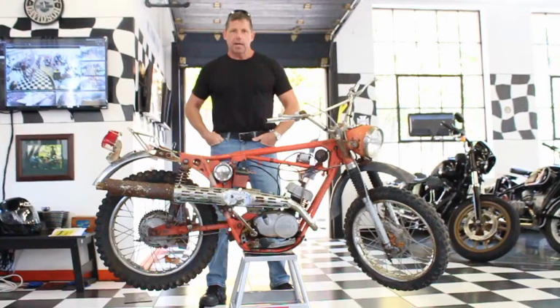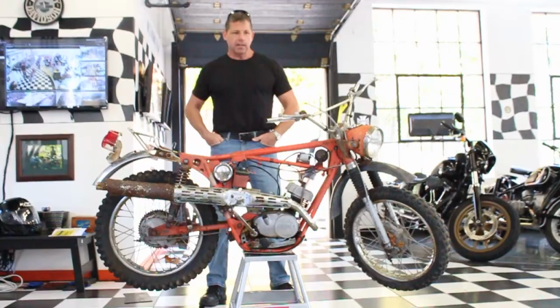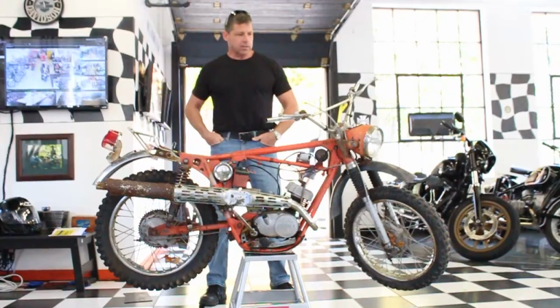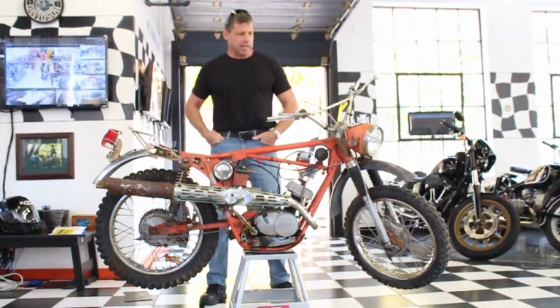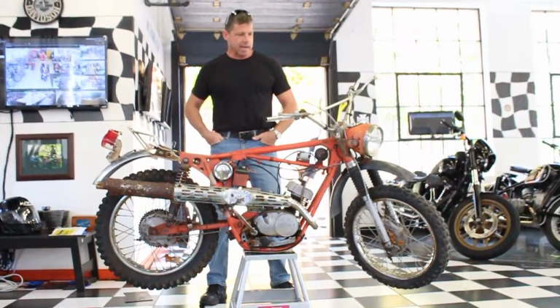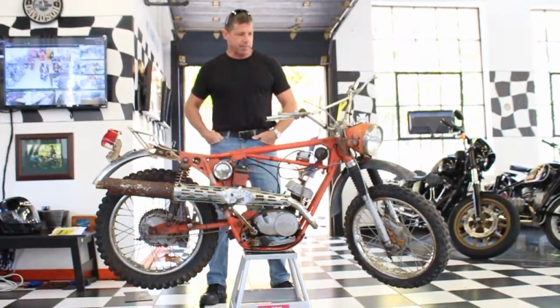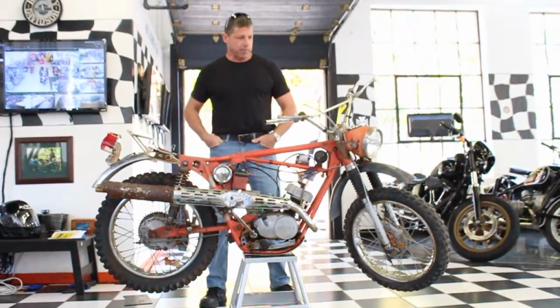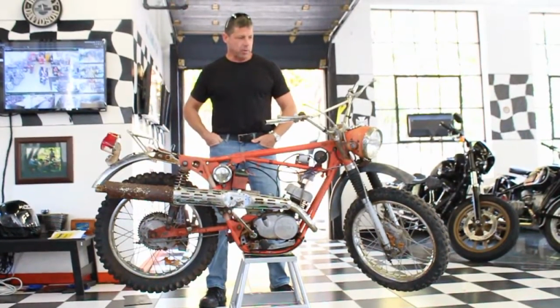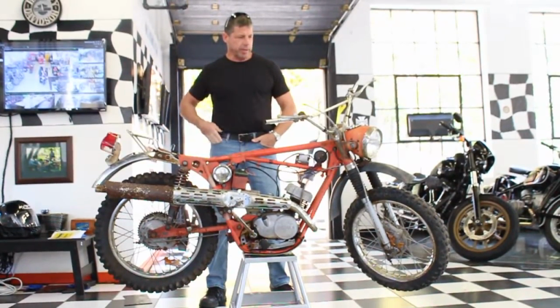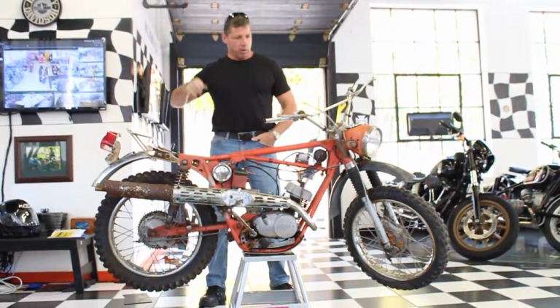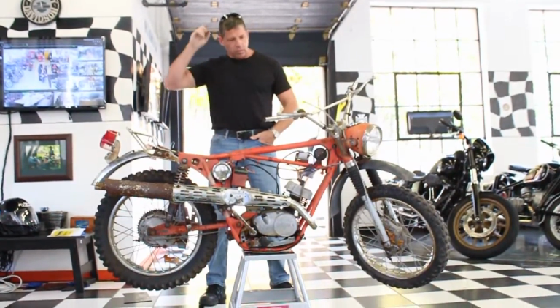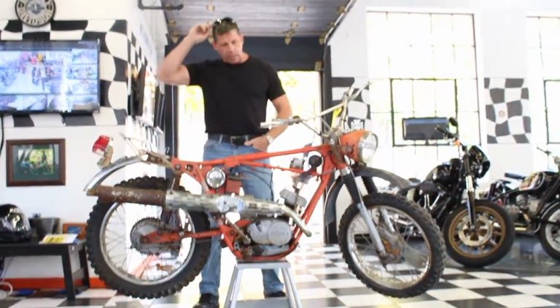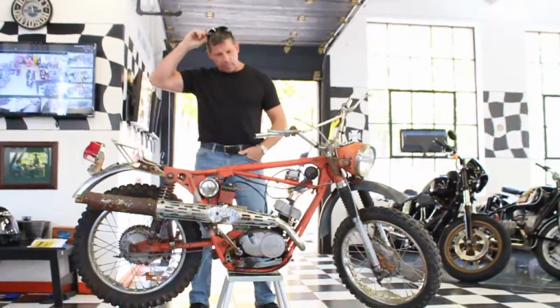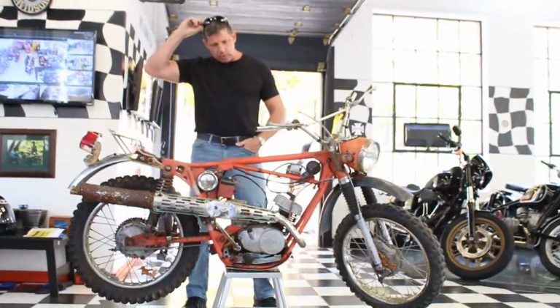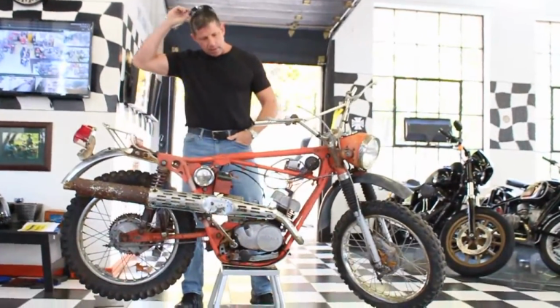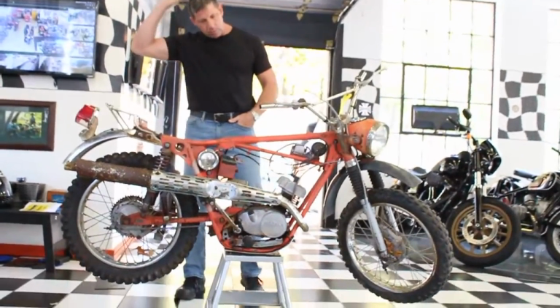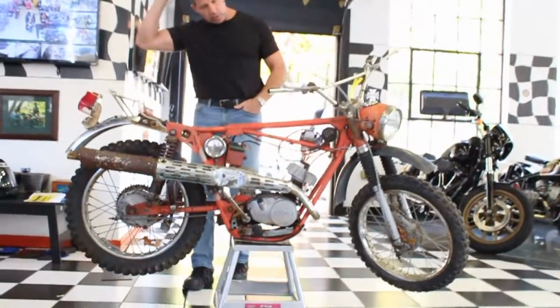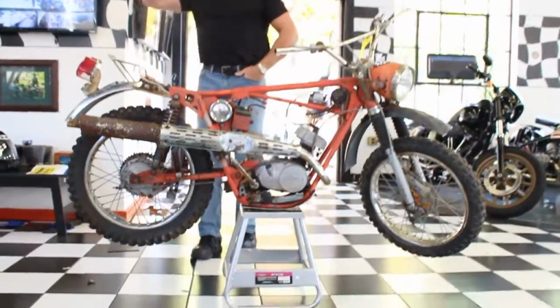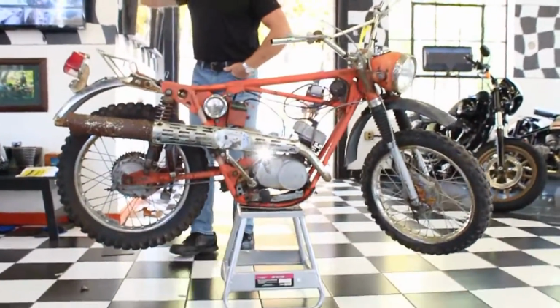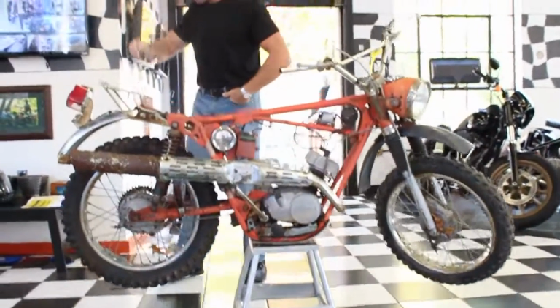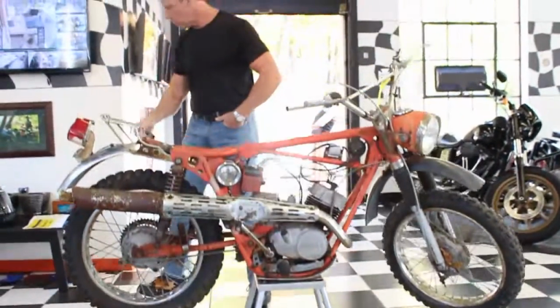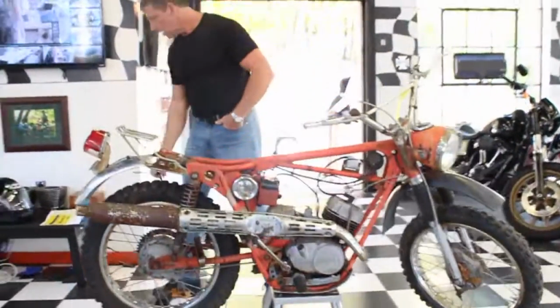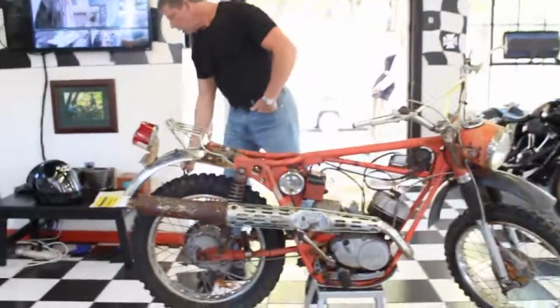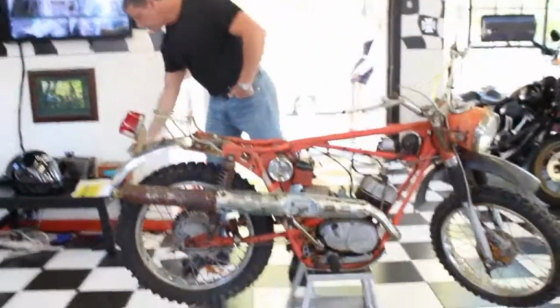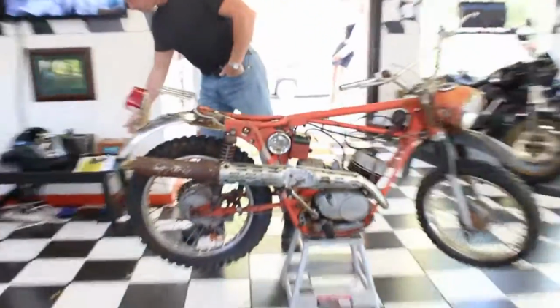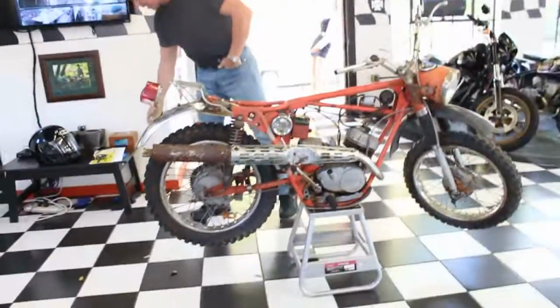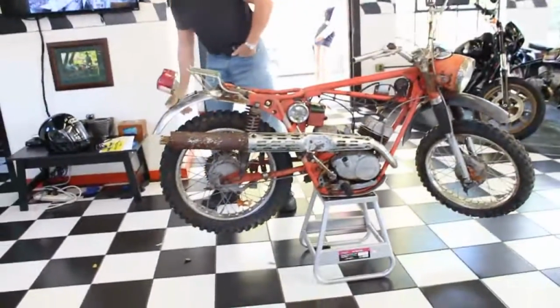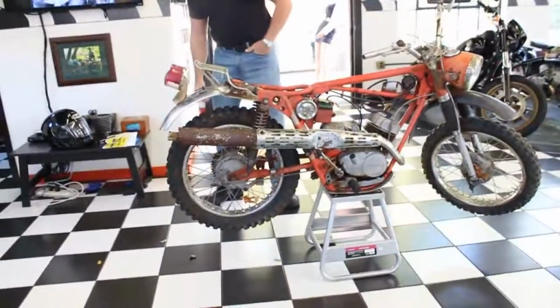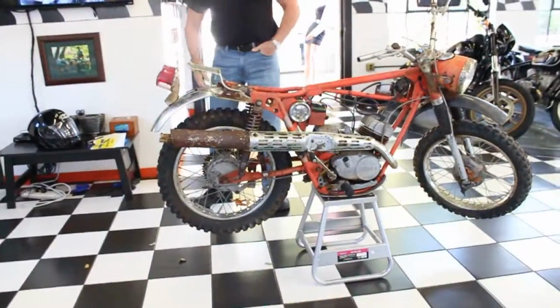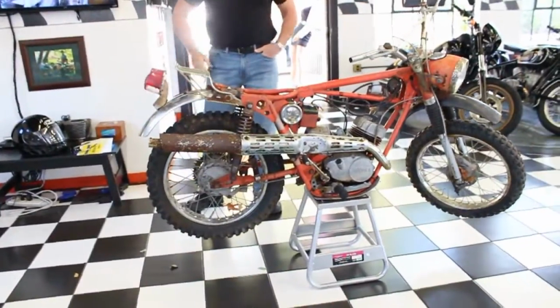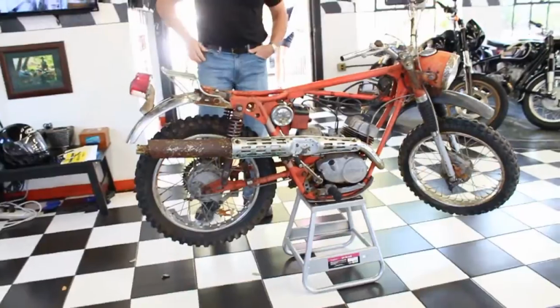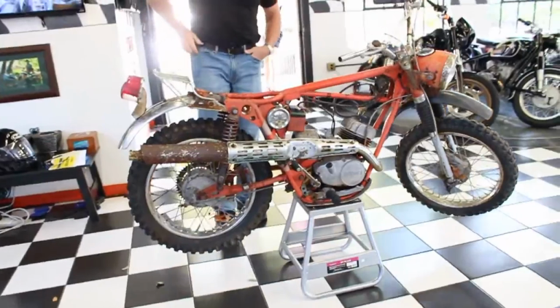Hi, this is Ken Kaplan from the New England Motorcycle Museum, and we're selling one of our bikes out of our inventory.